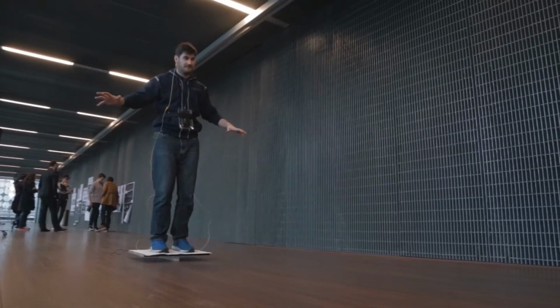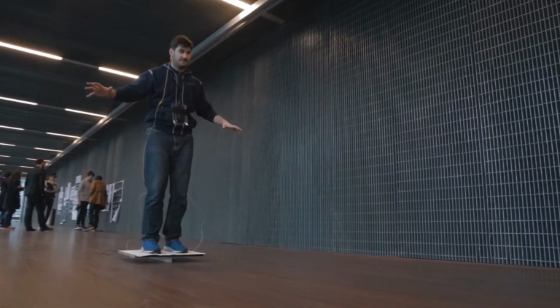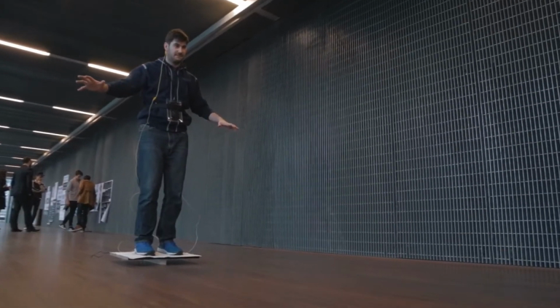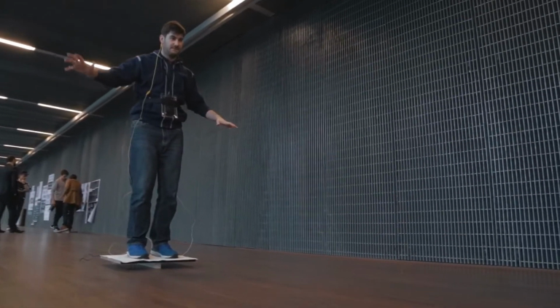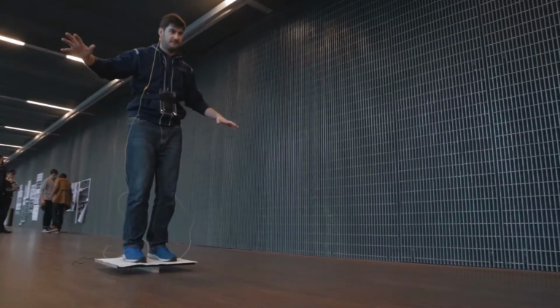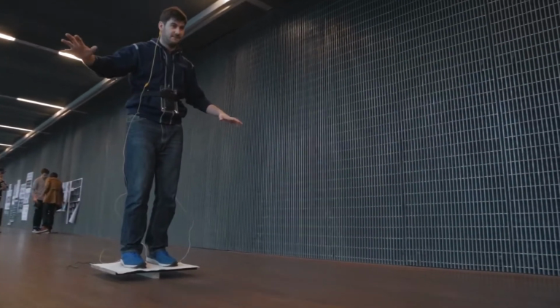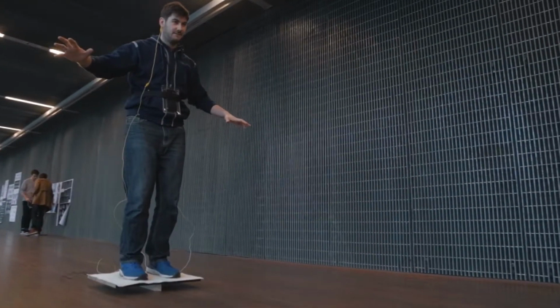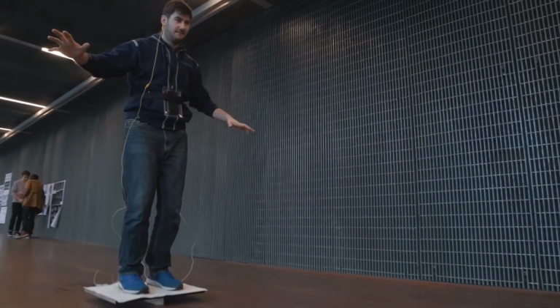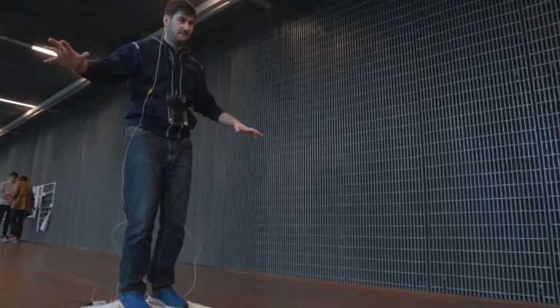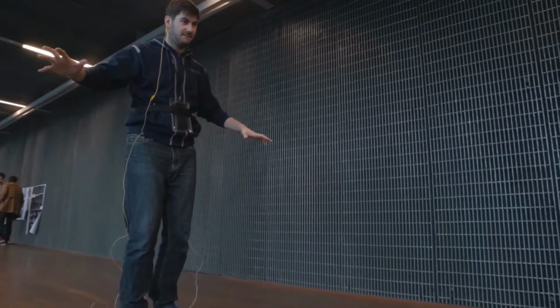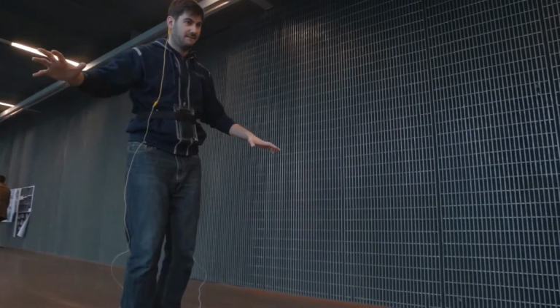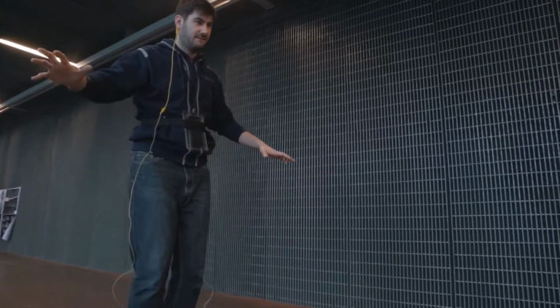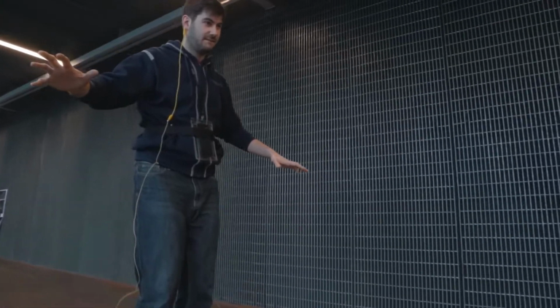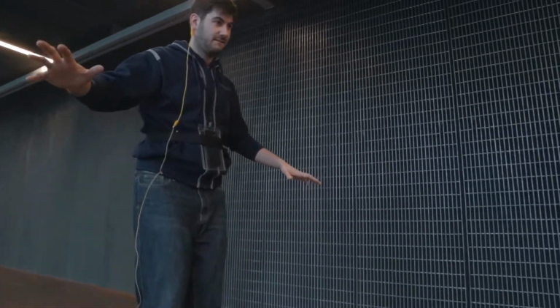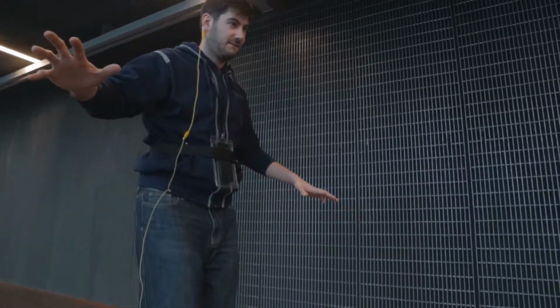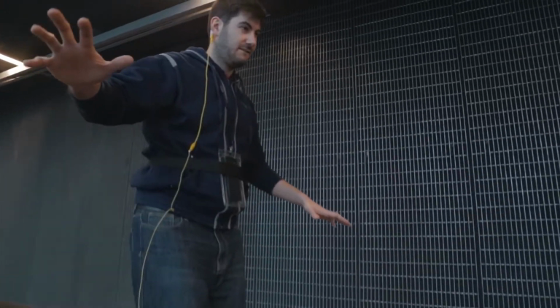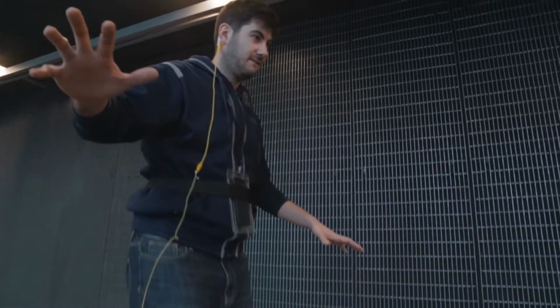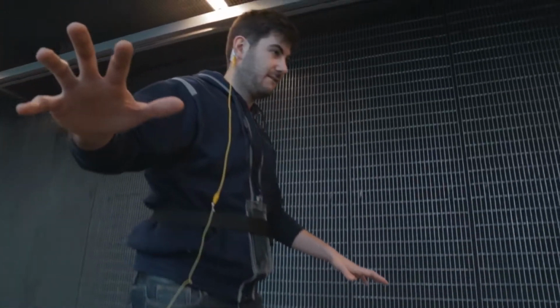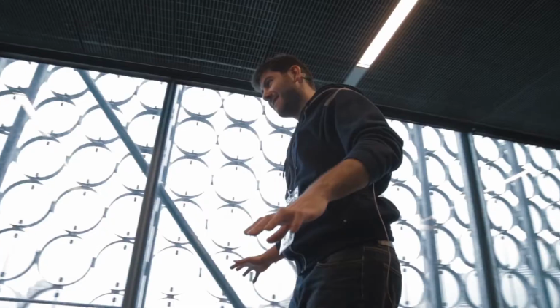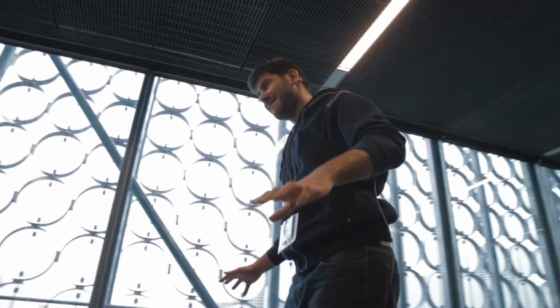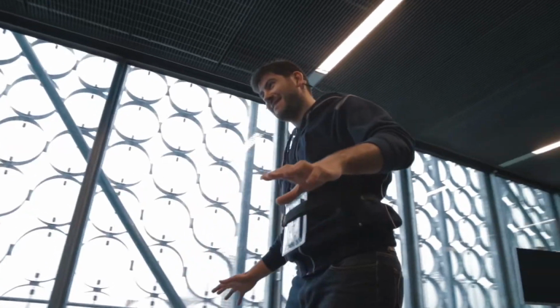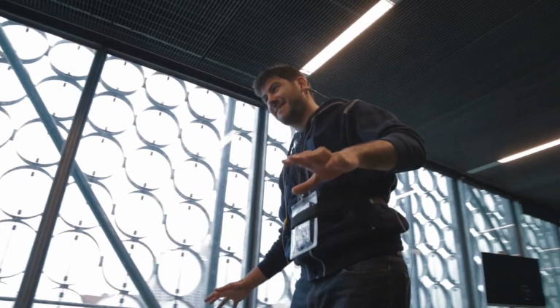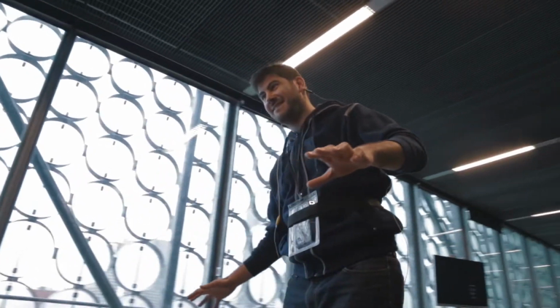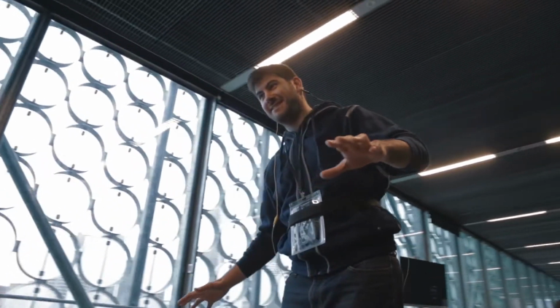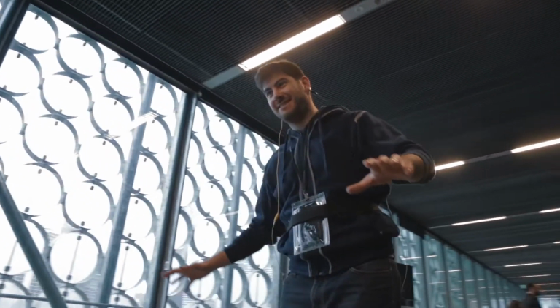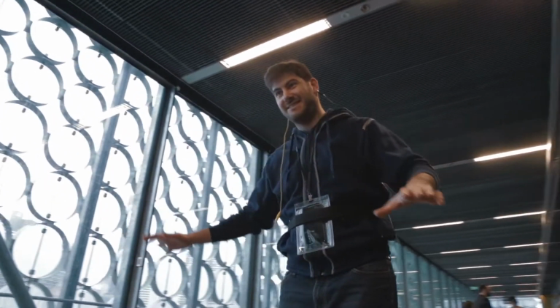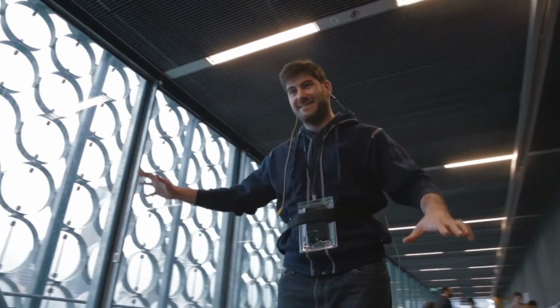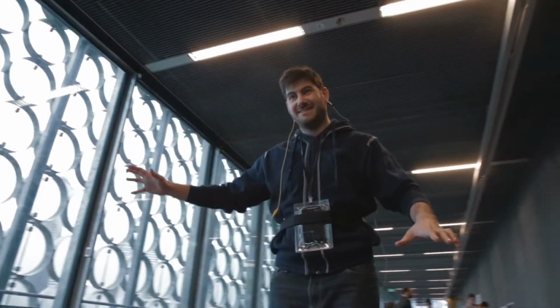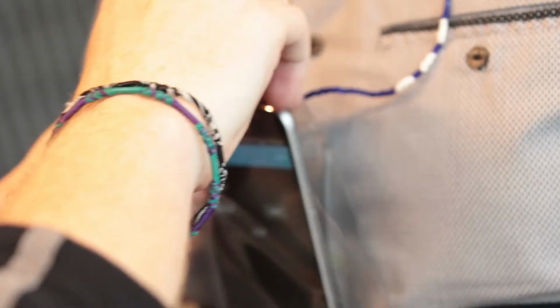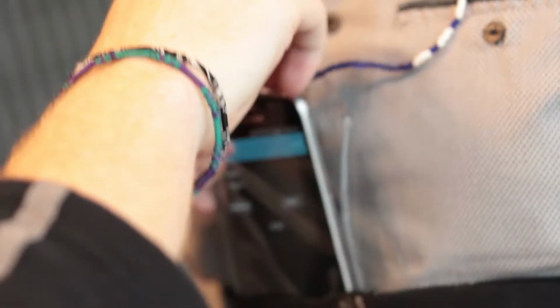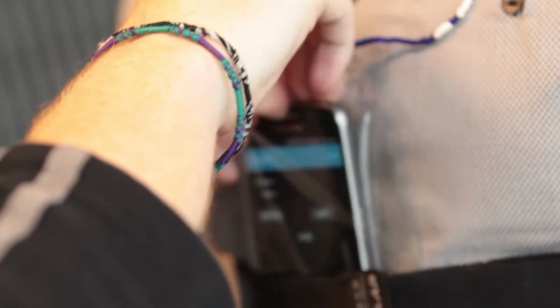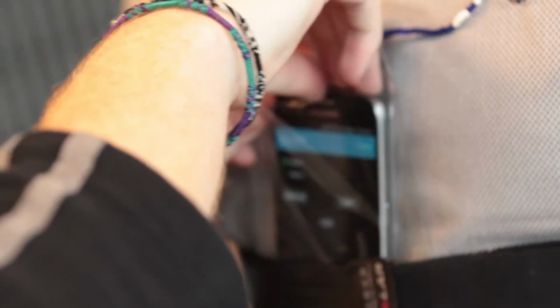Firstly, players stand on a balance board and move their upper body to the left and to the right, and we measure this lean with a mobile device.